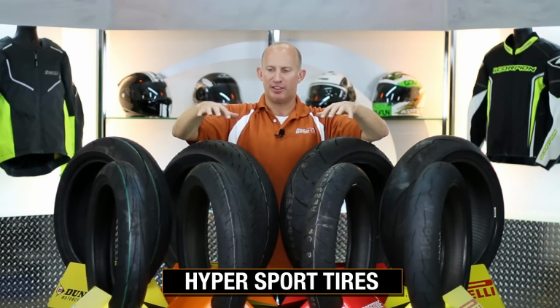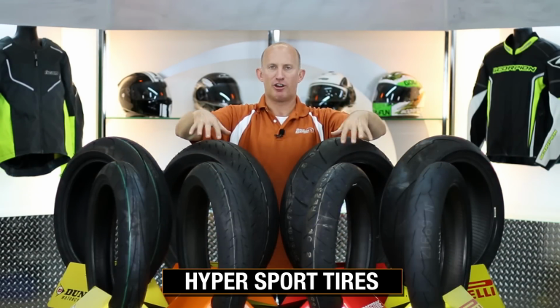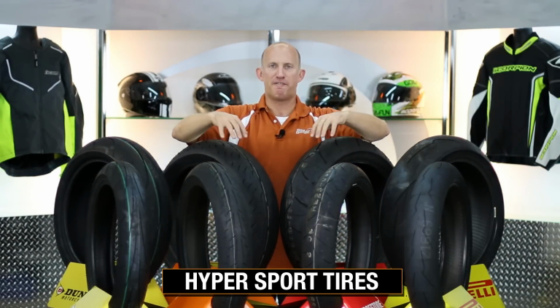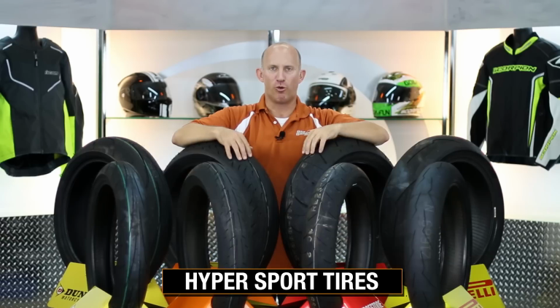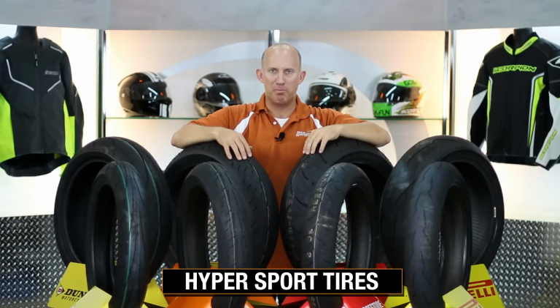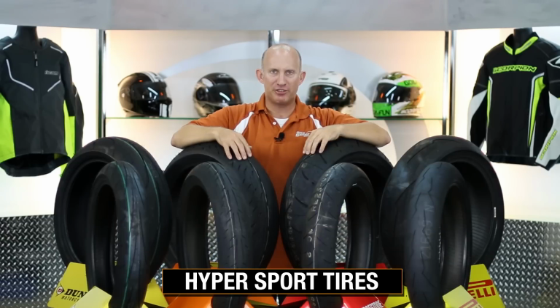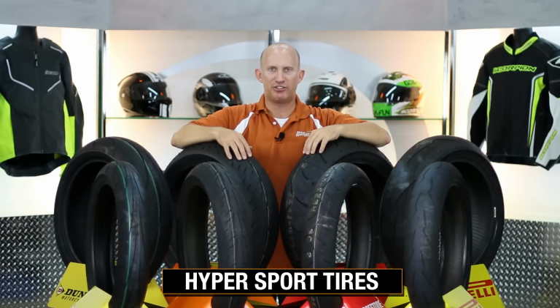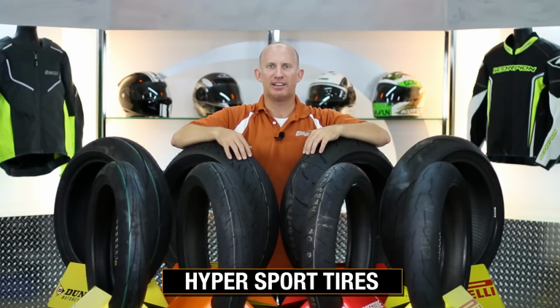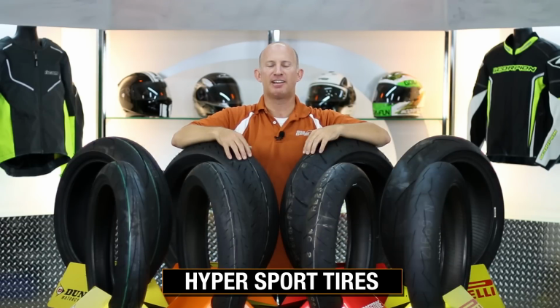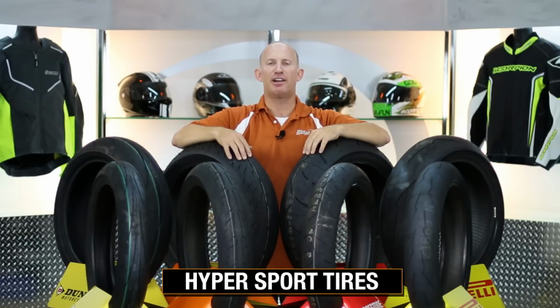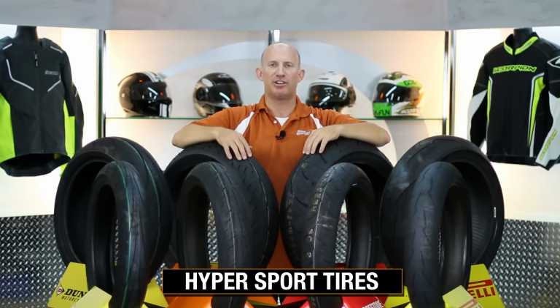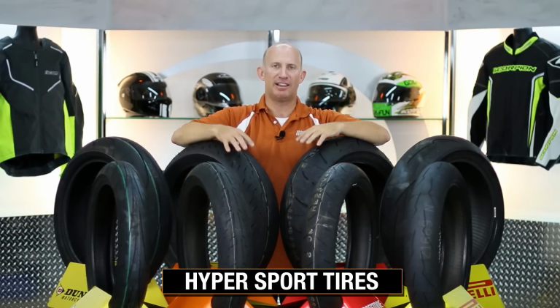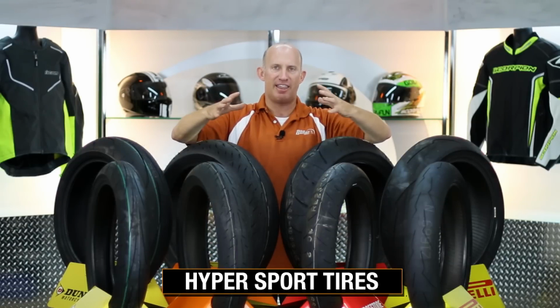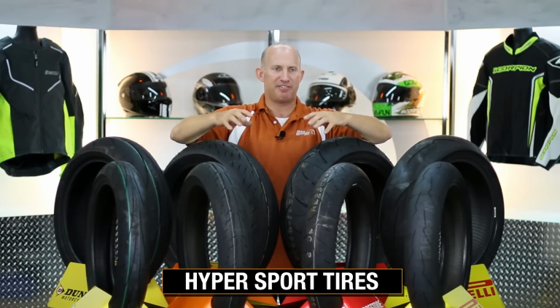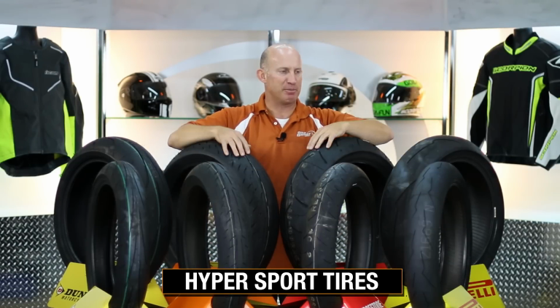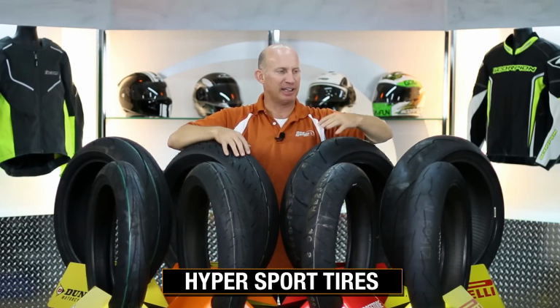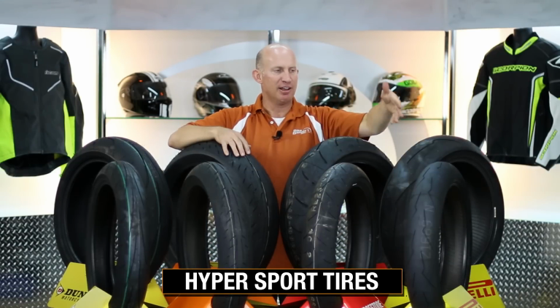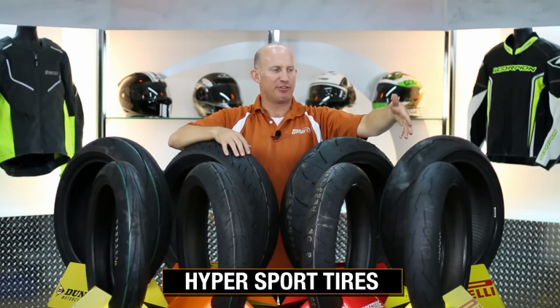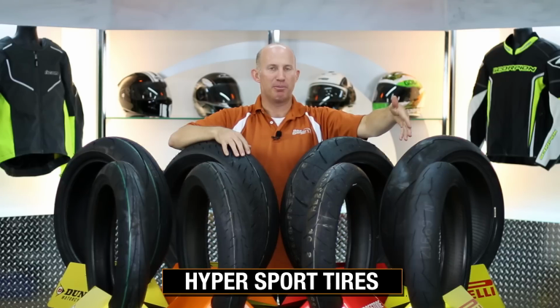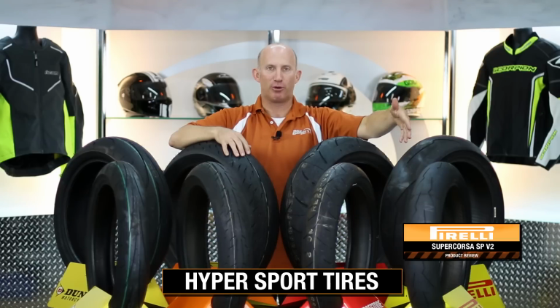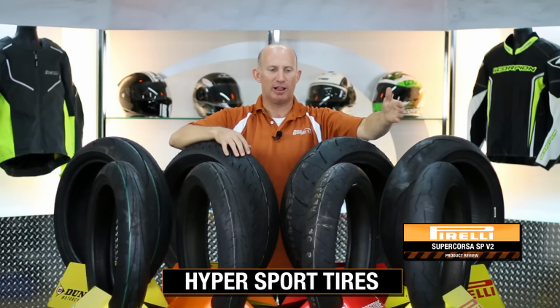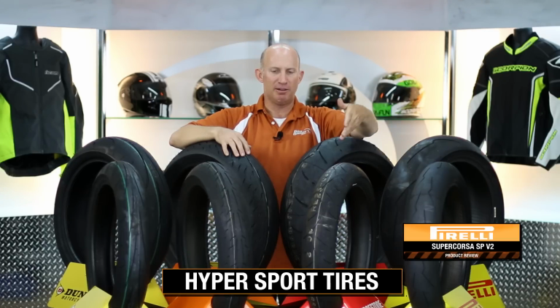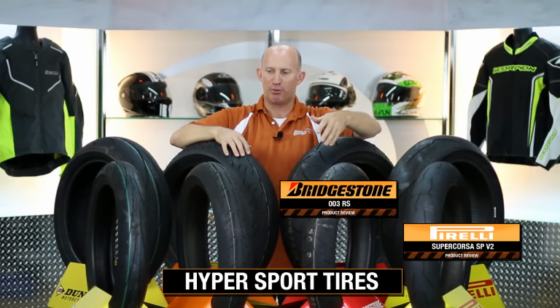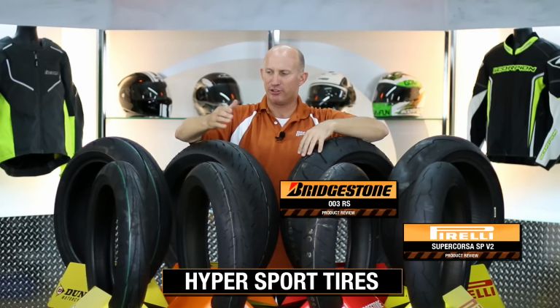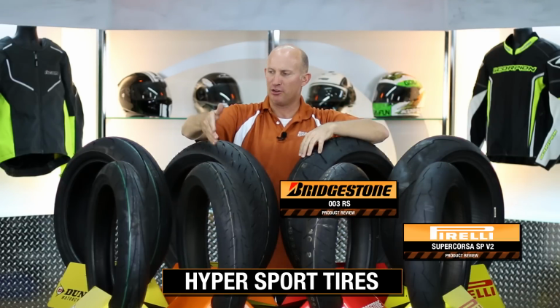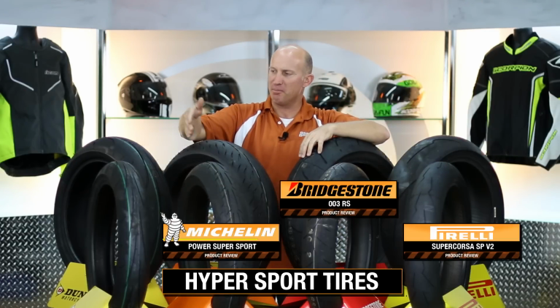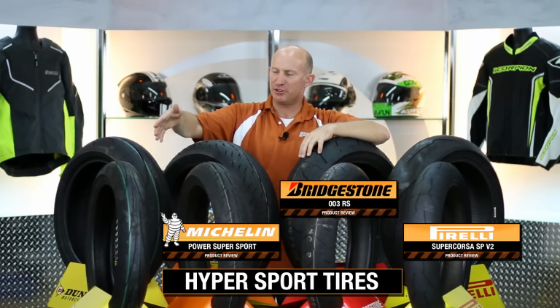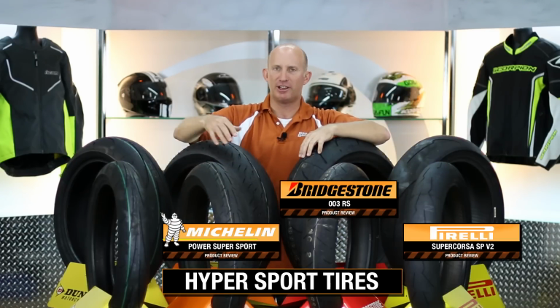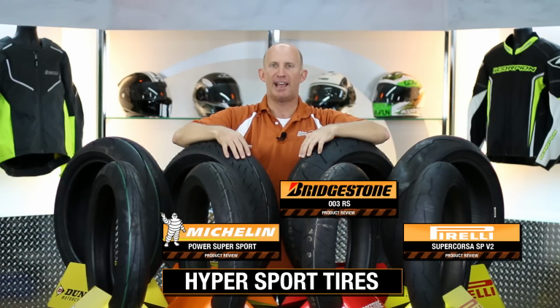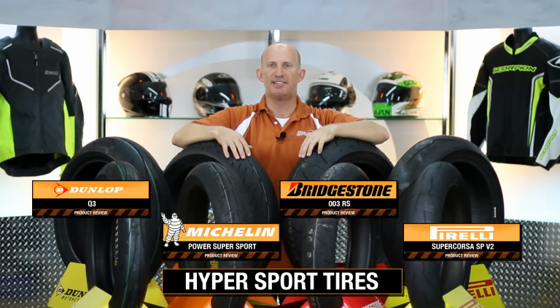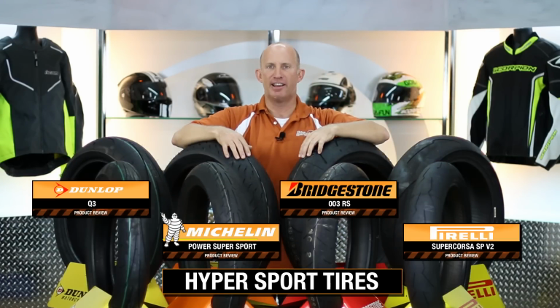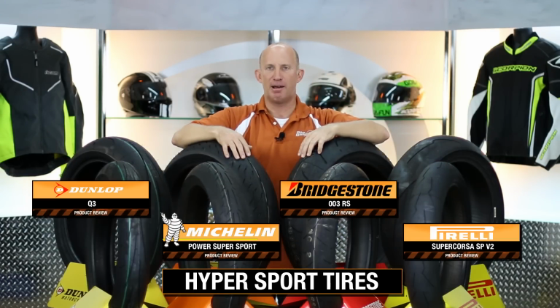These are our four best-selling tires in that family from Pirelli, Bridgestone, Michelin, and Dunlop.